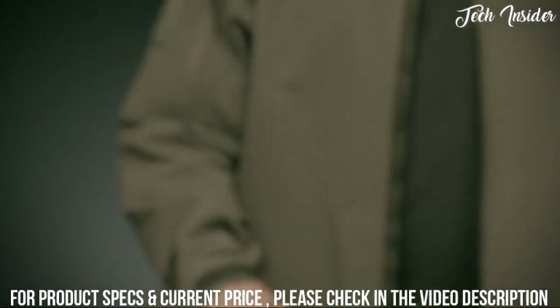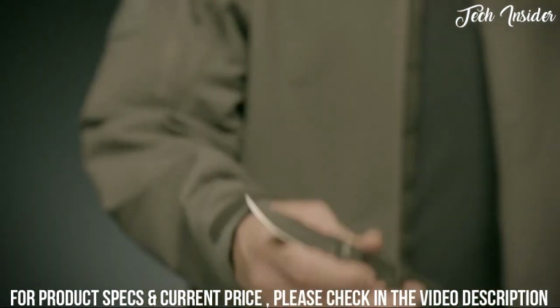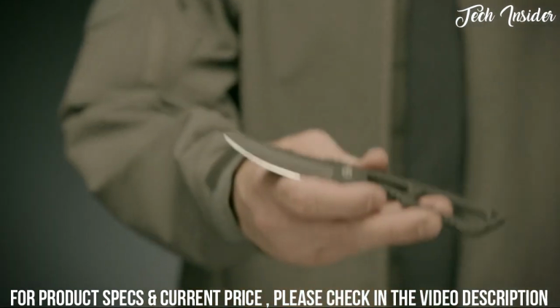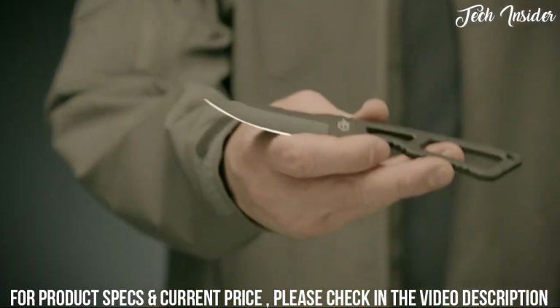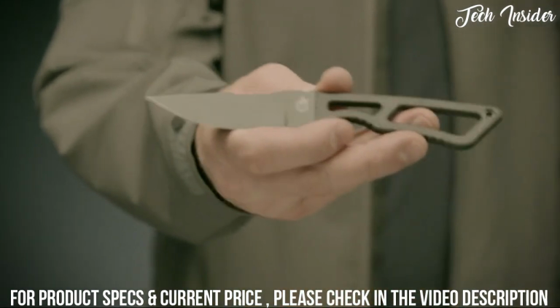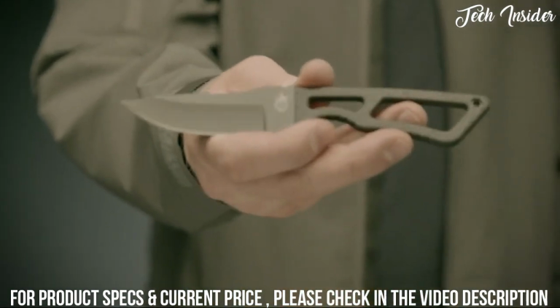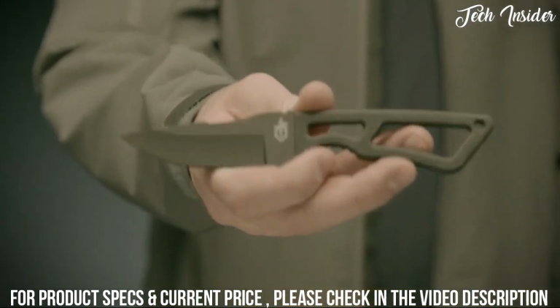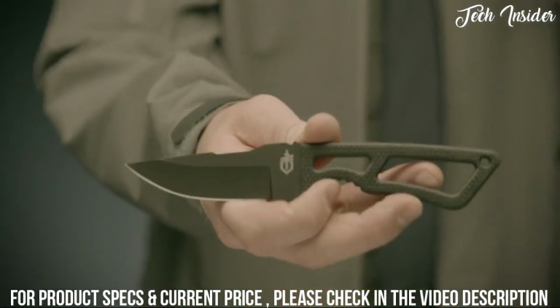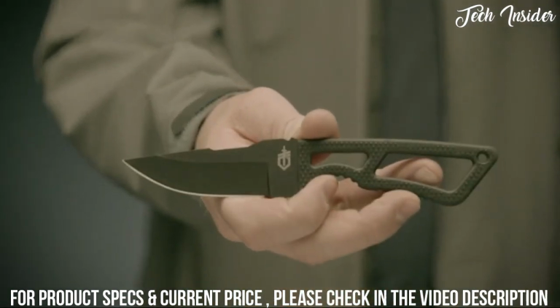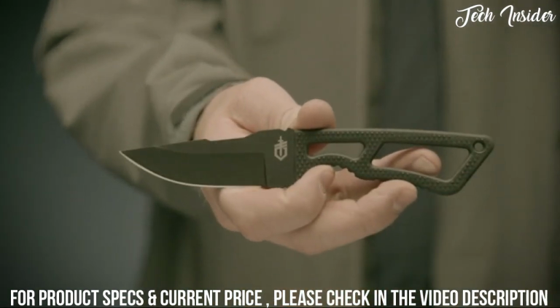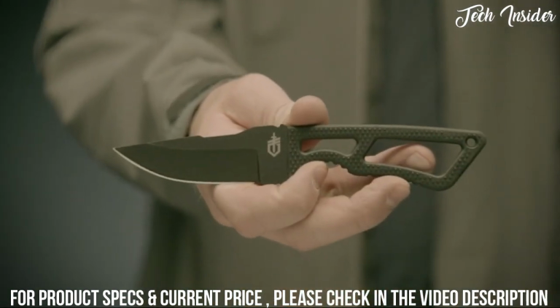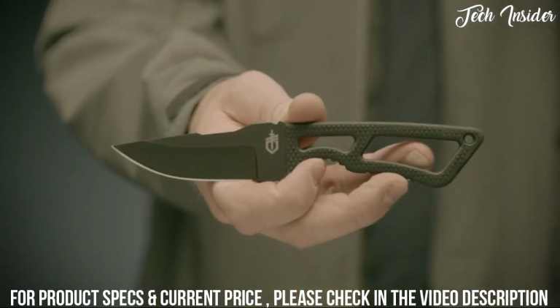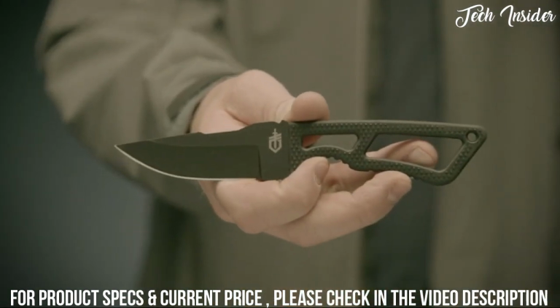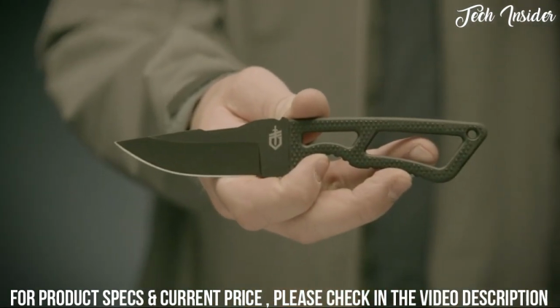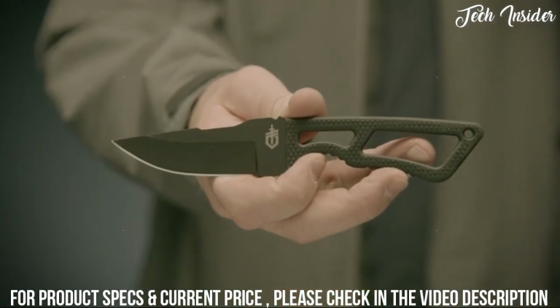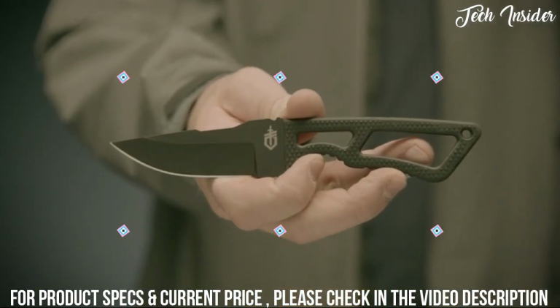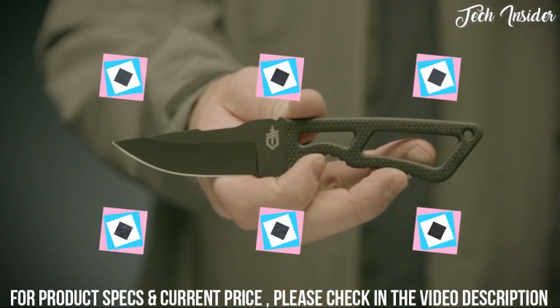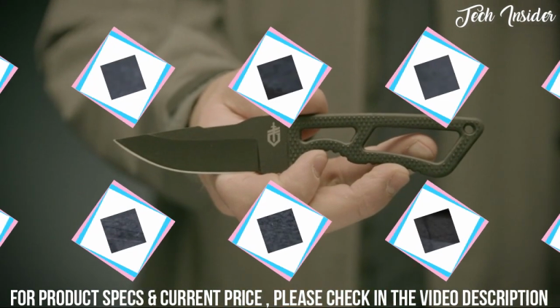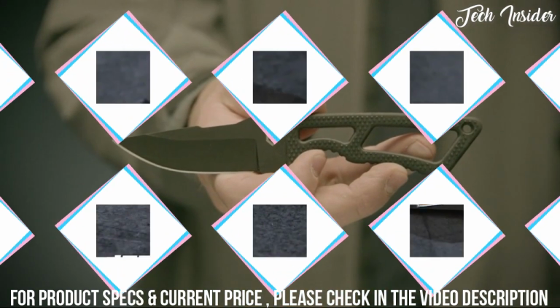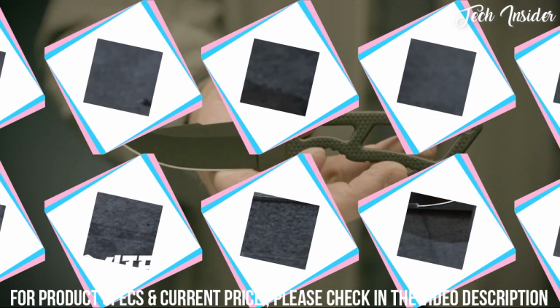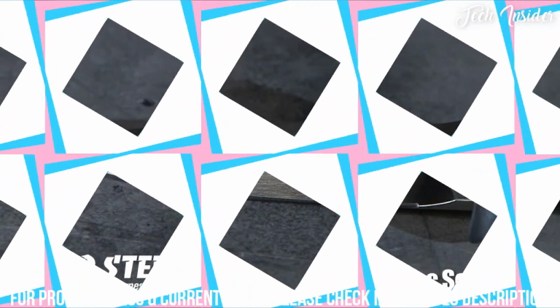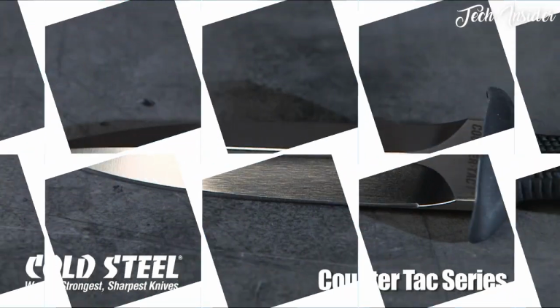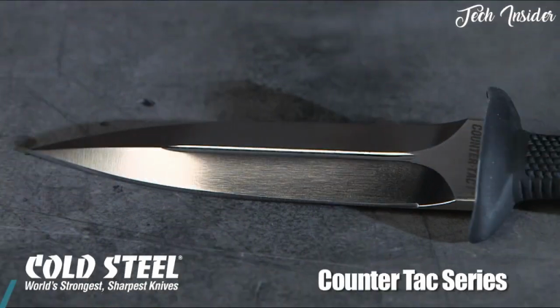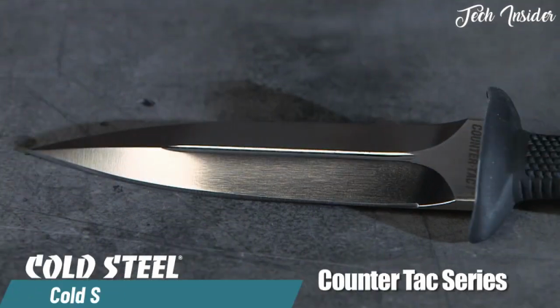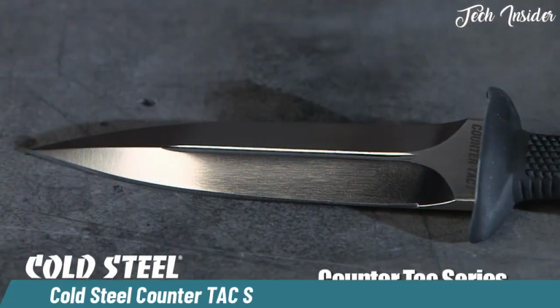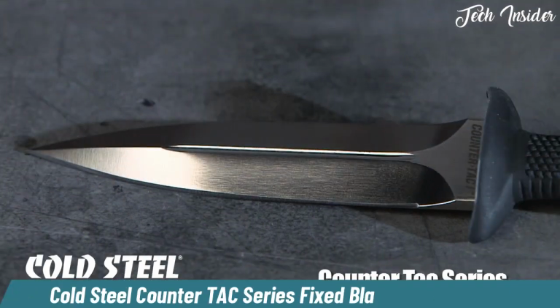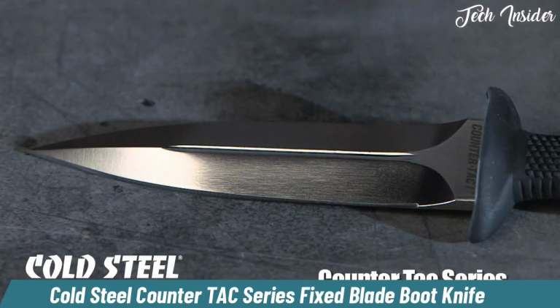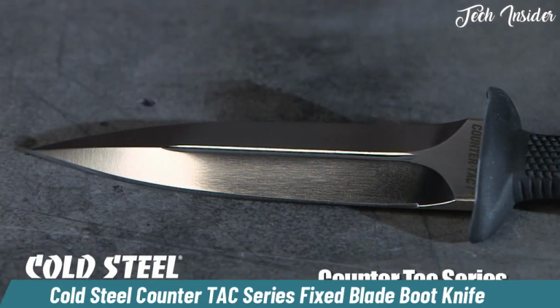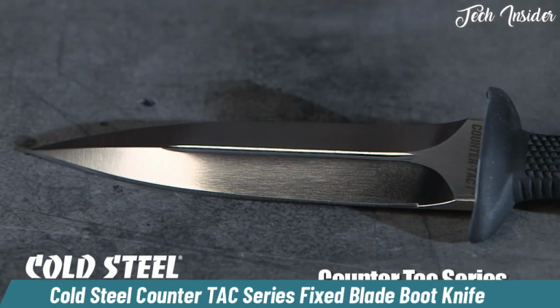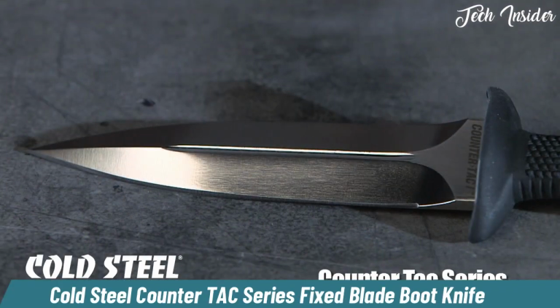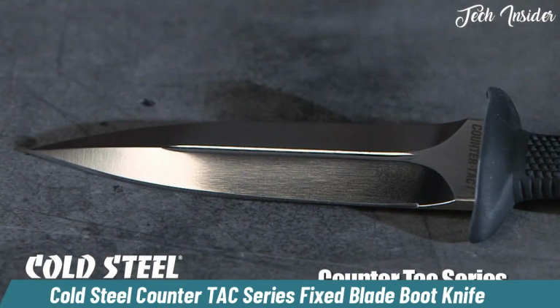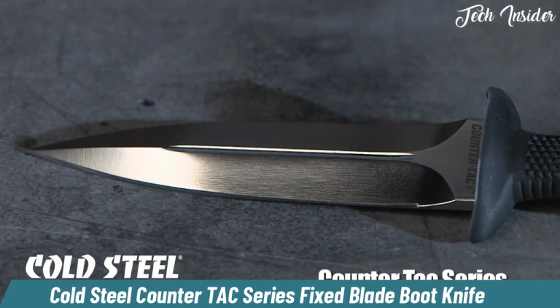Proudly made in Portland, Oregon, this is the Ghost Strike Deluxe Kit — built with one simple philosophy in mind: functionality.